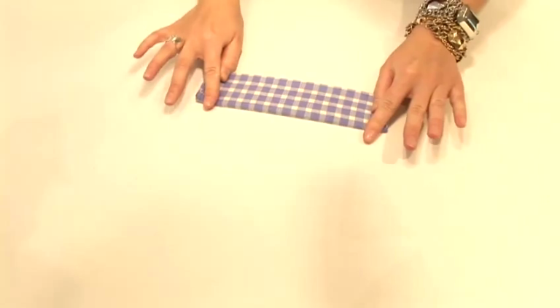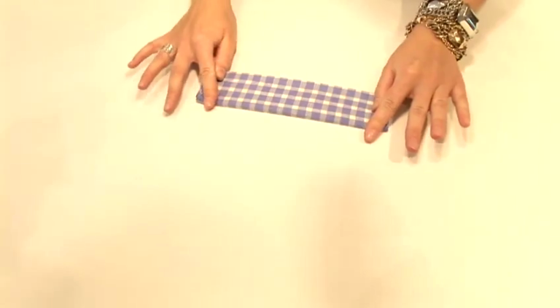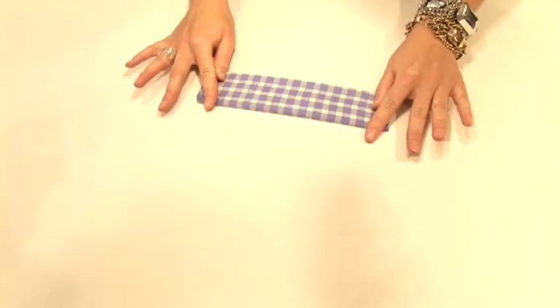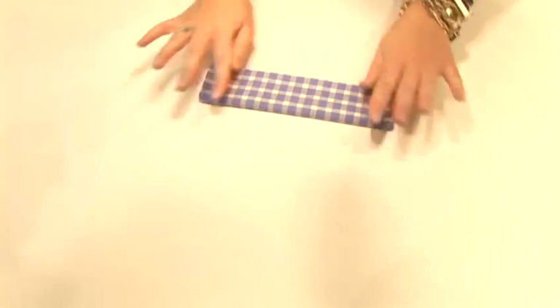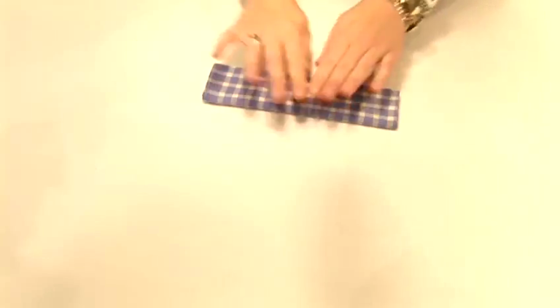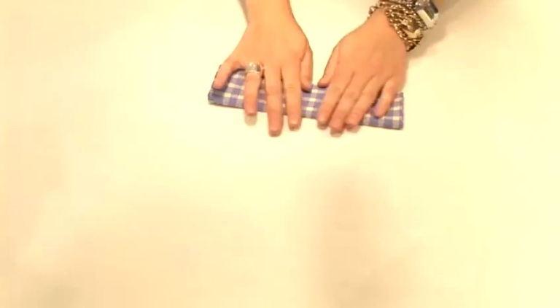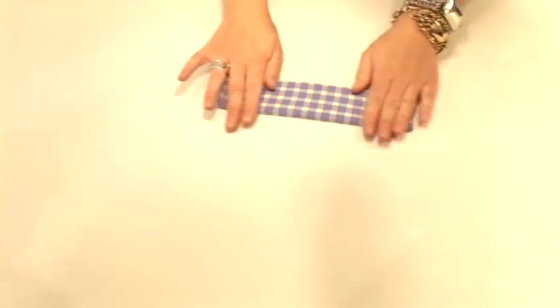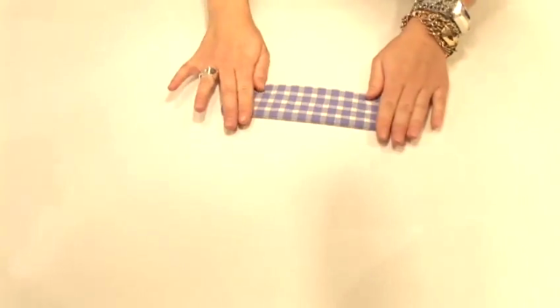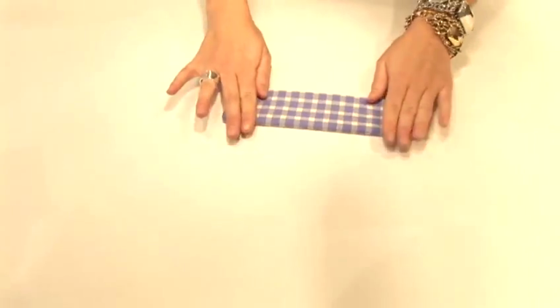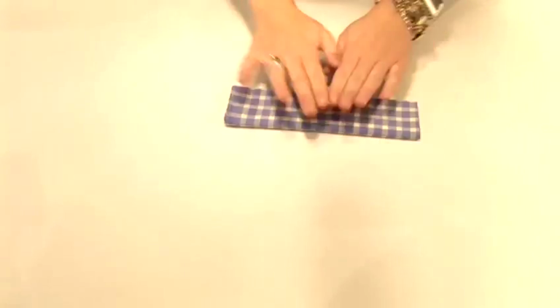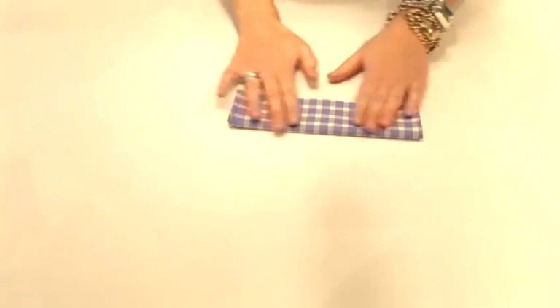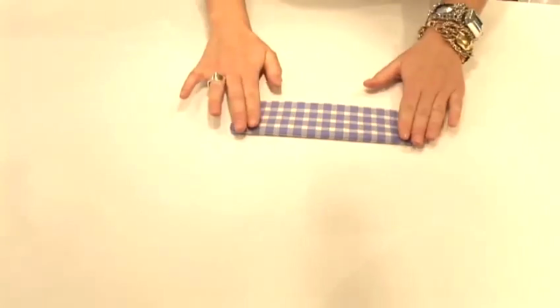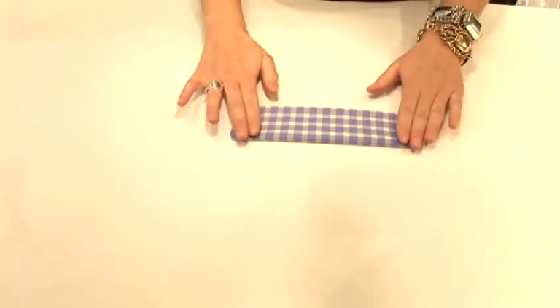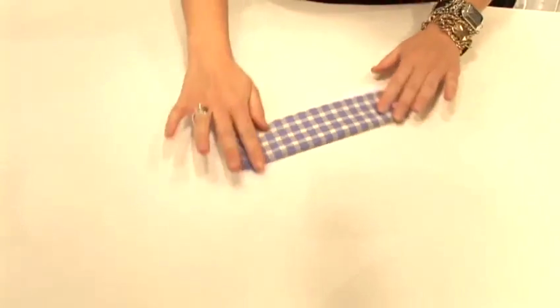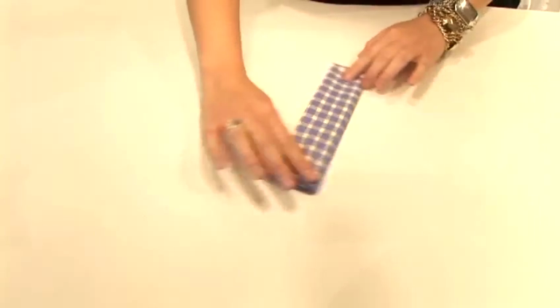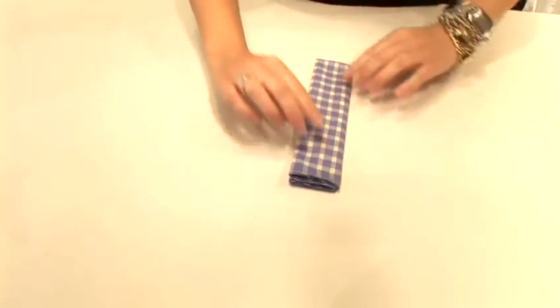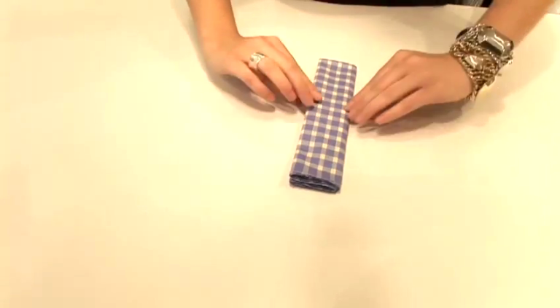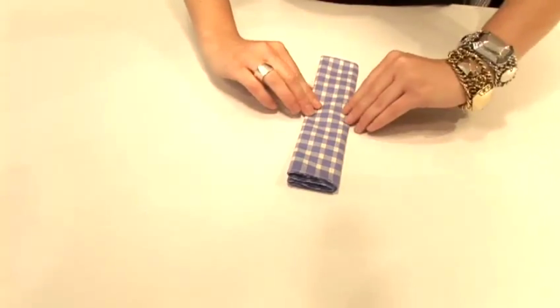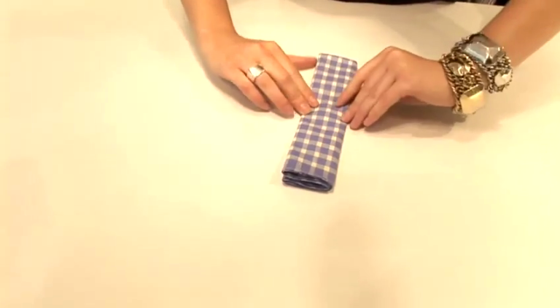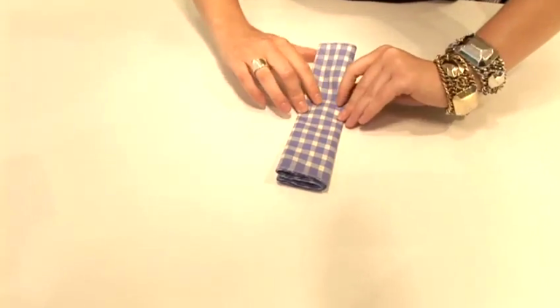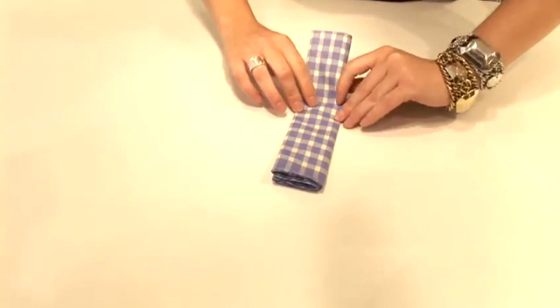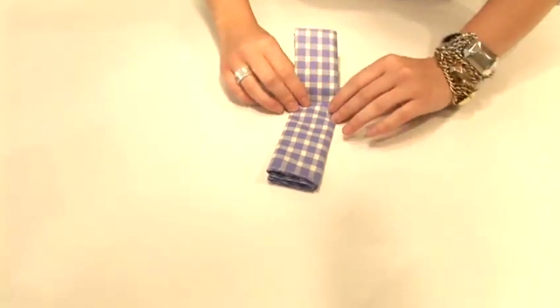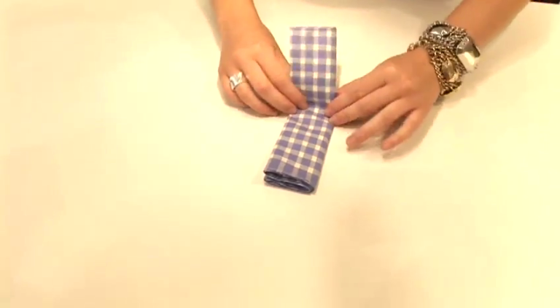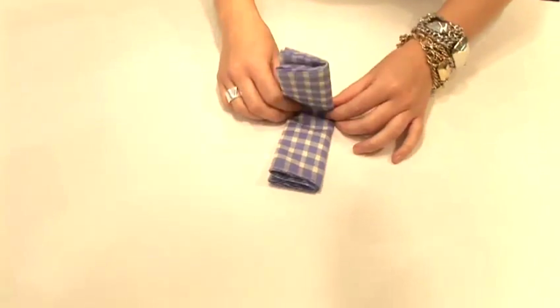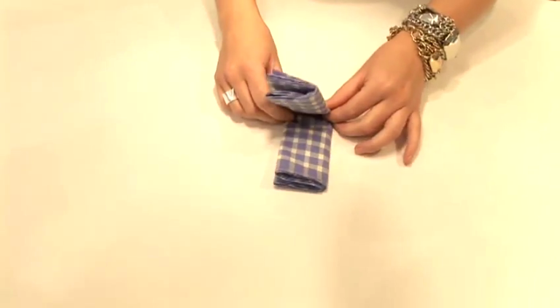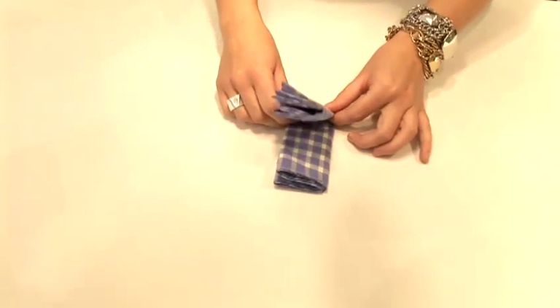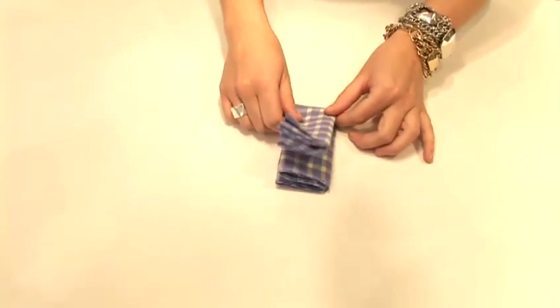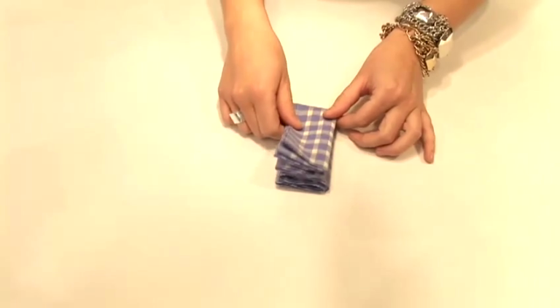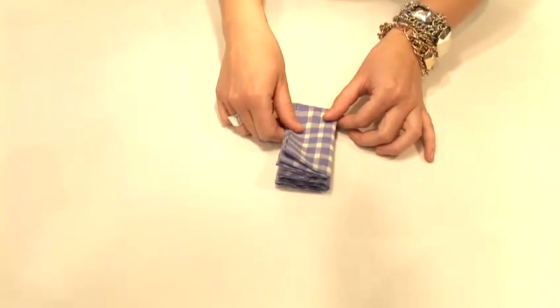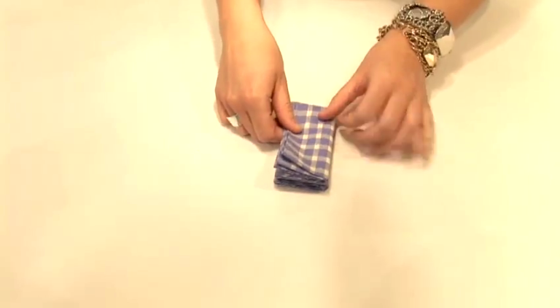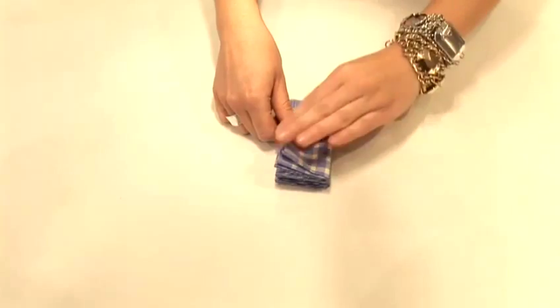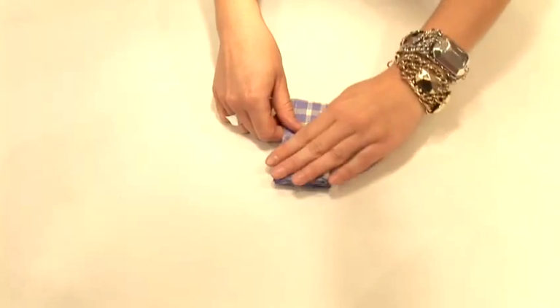Now depending on where you're storing the handkerchief, you can leave it like this or you can fold it once more.